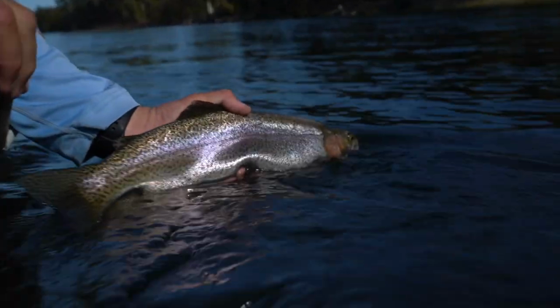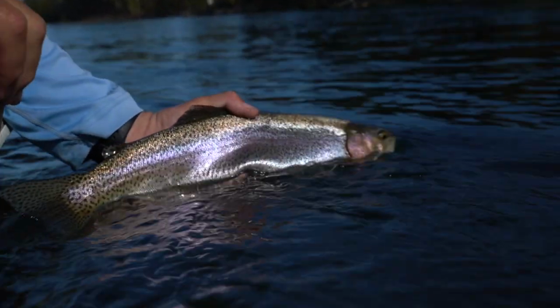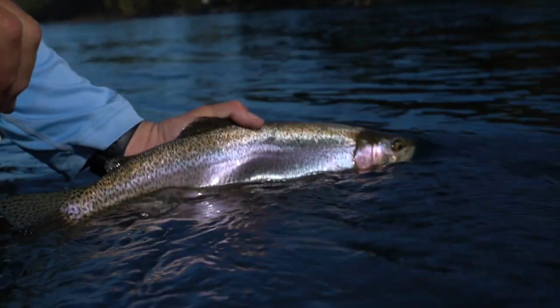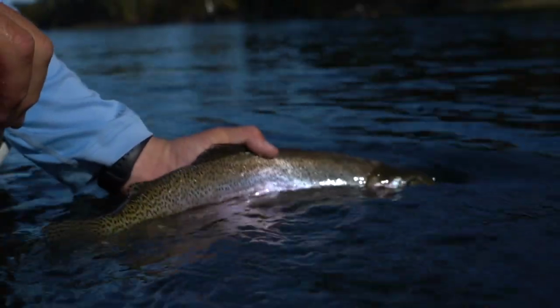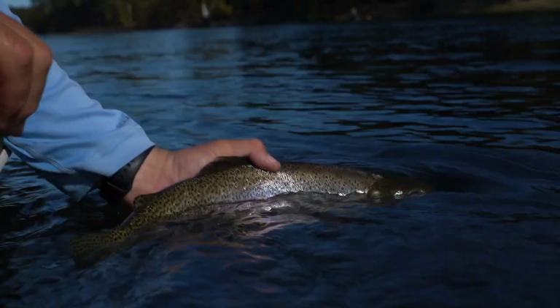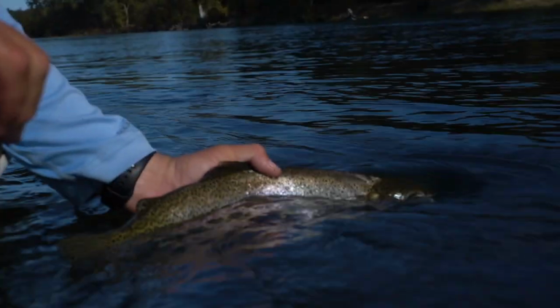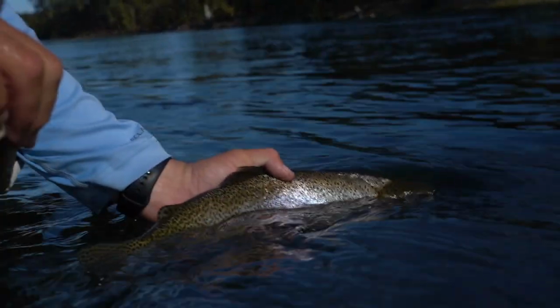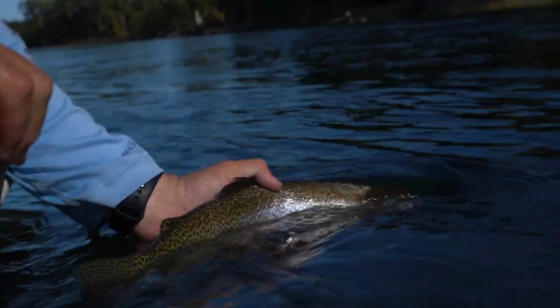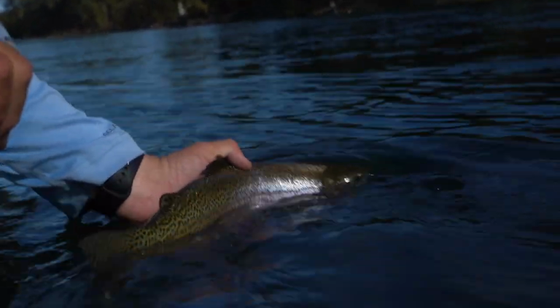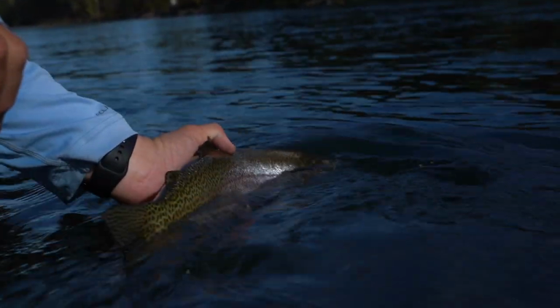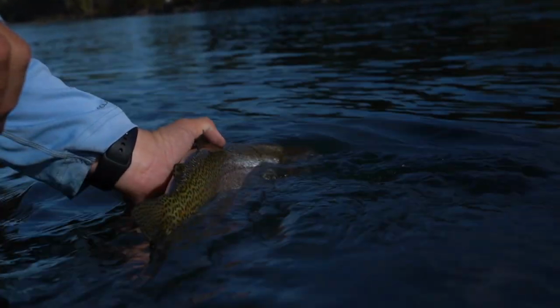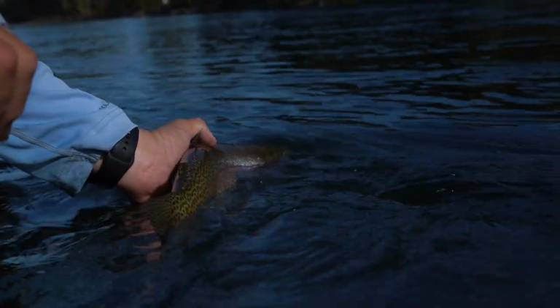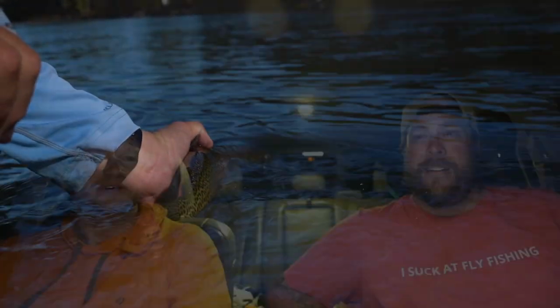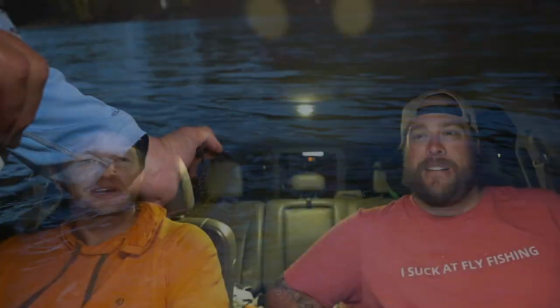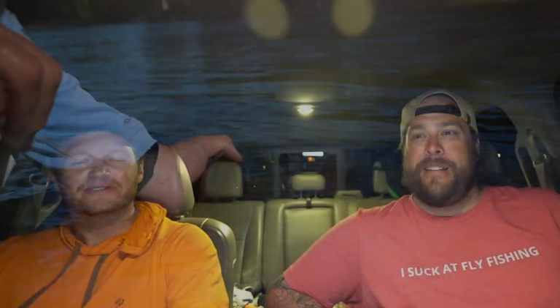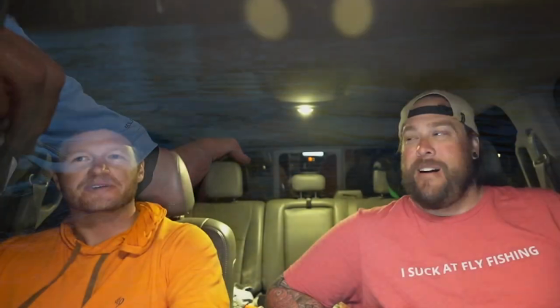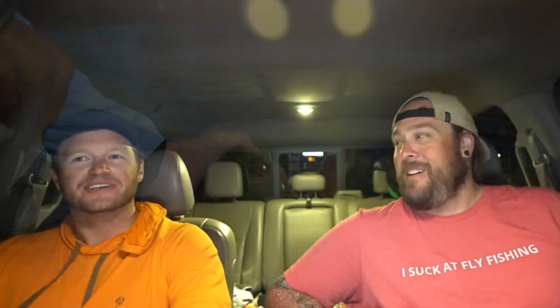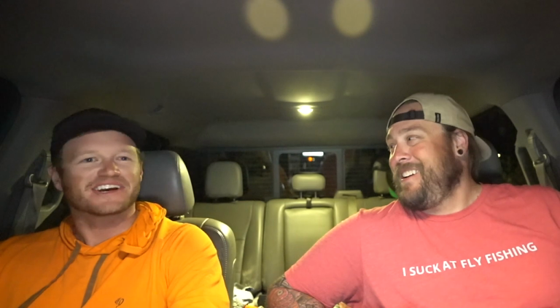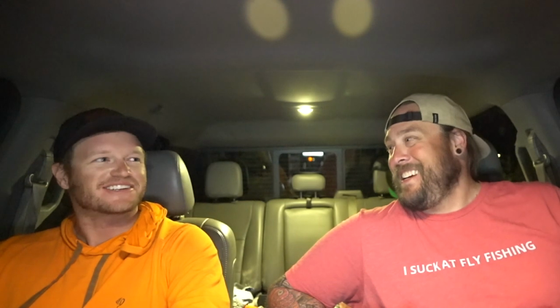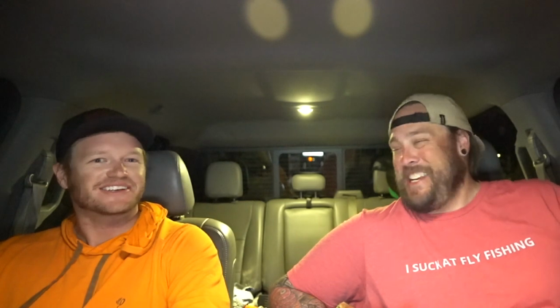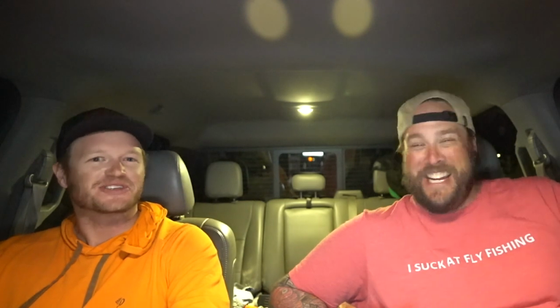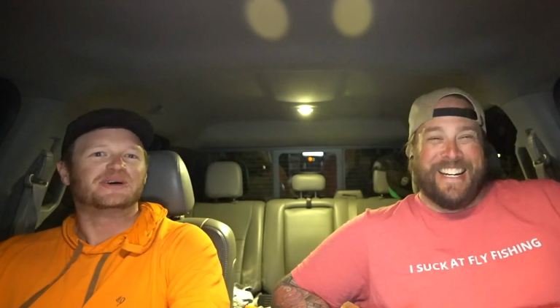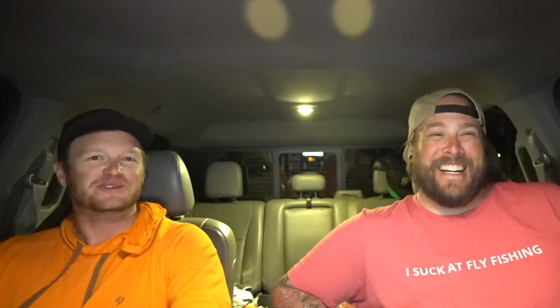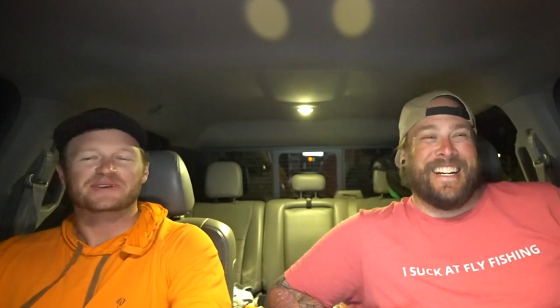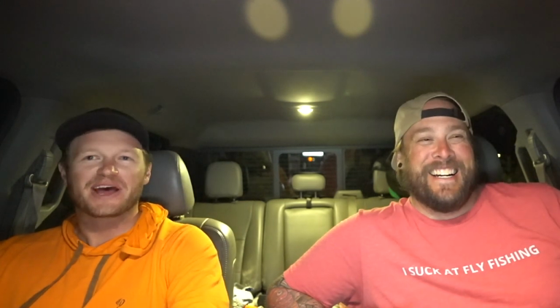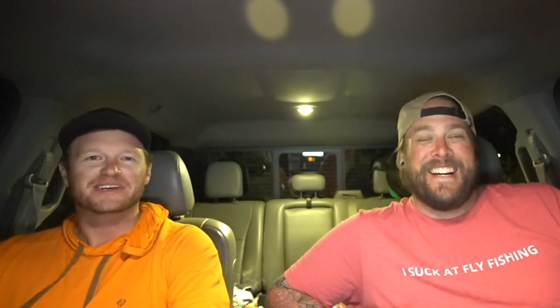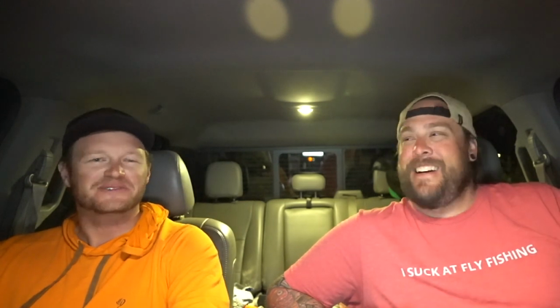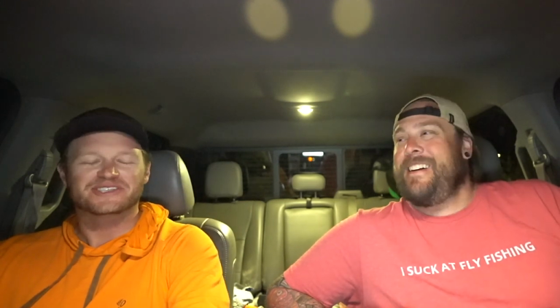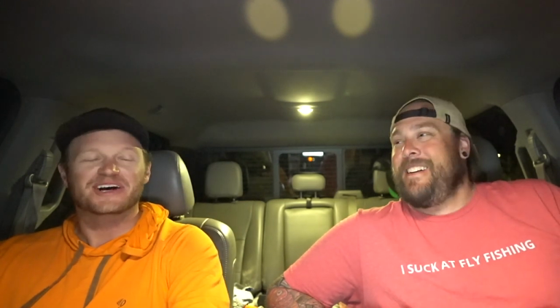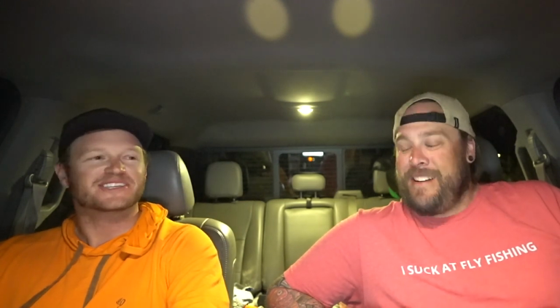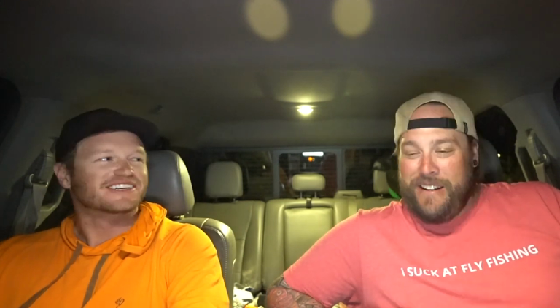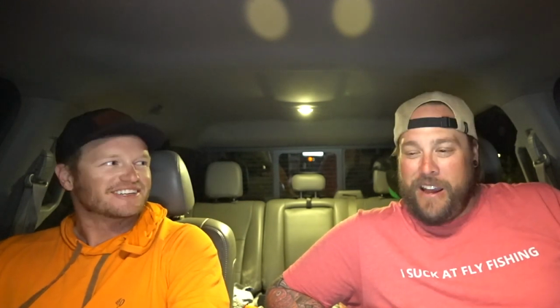Did you go in your backing? I saw my backing. It's happened twice in my life — a trout took me into the backing. It's nuts.